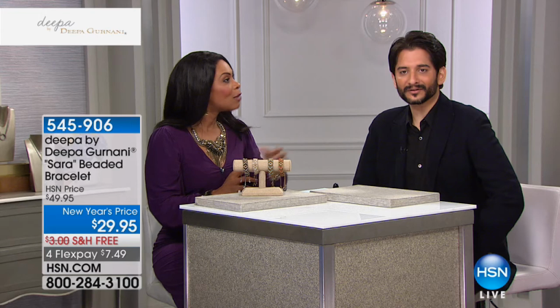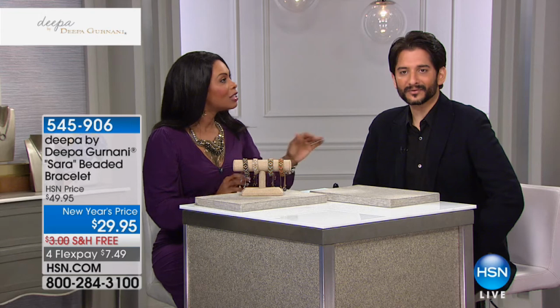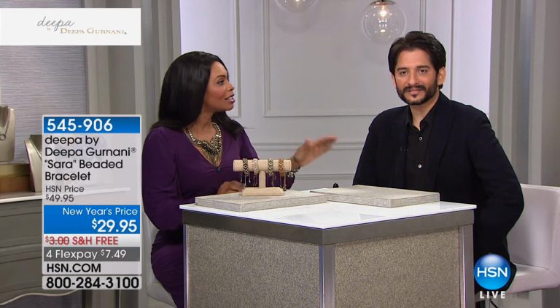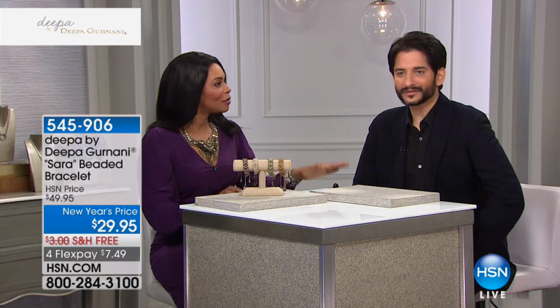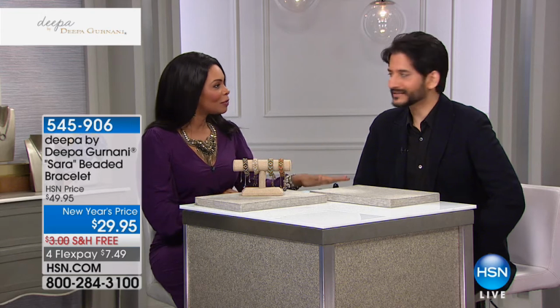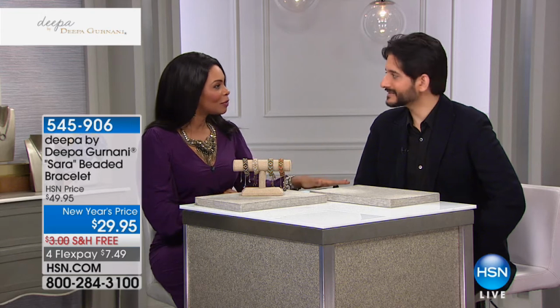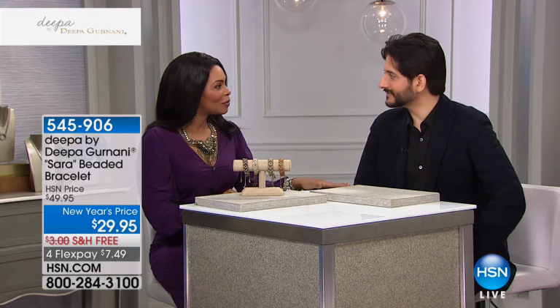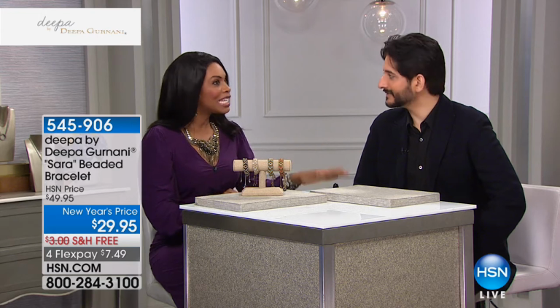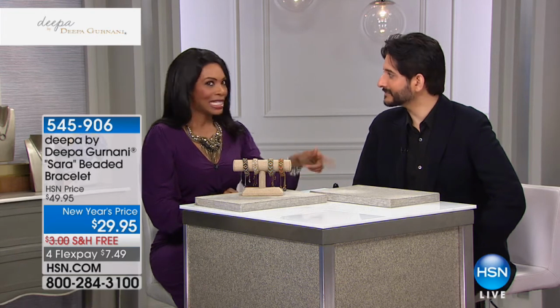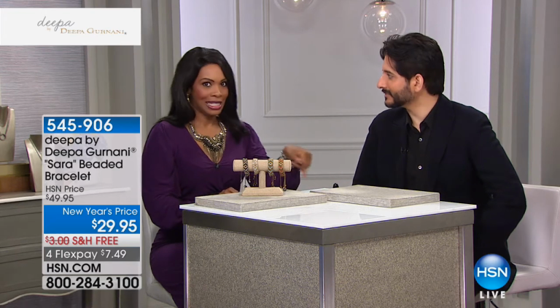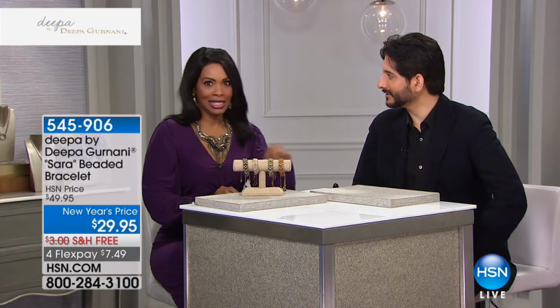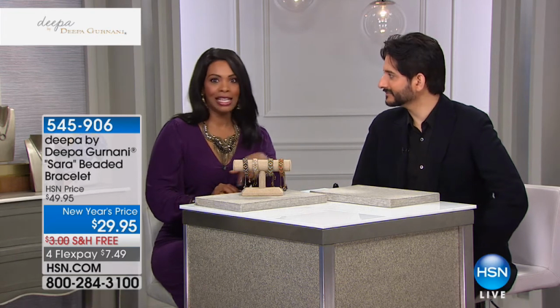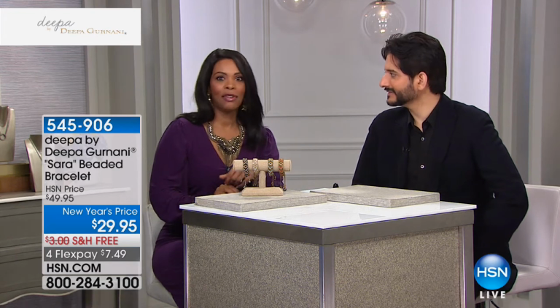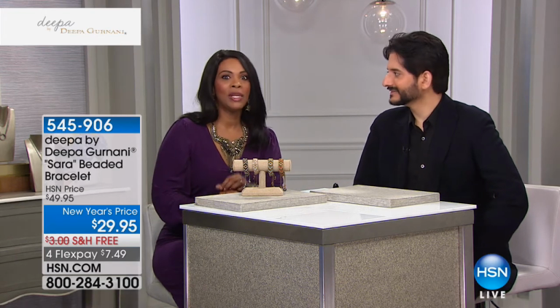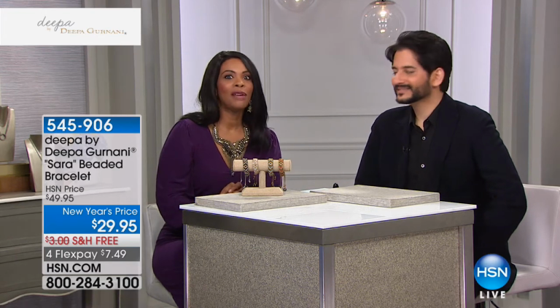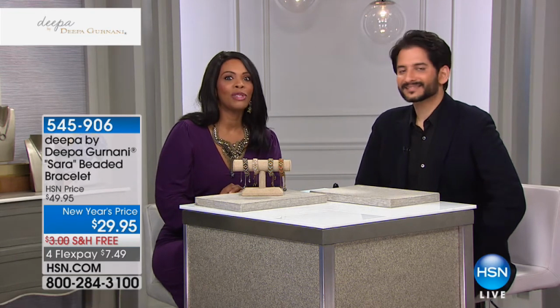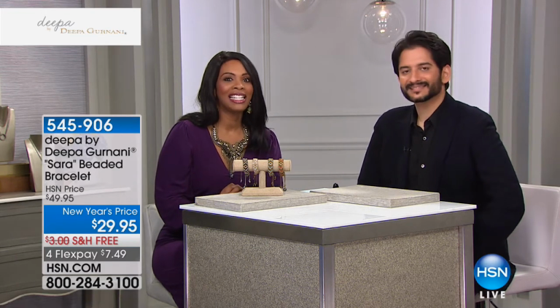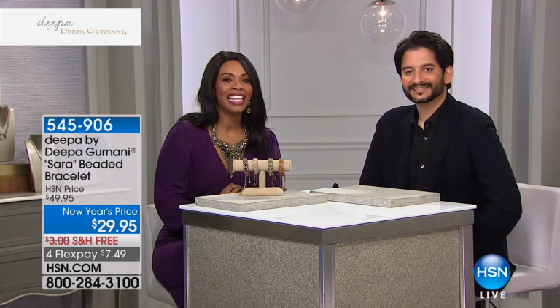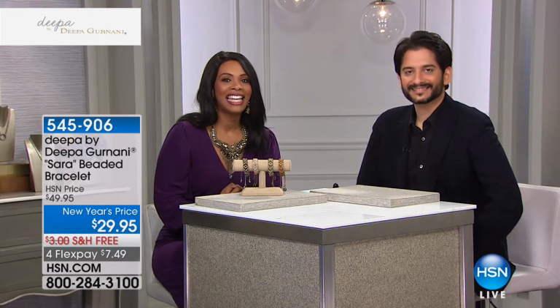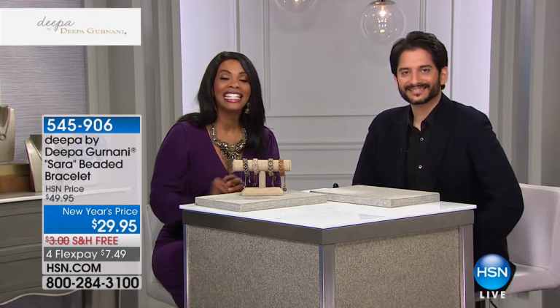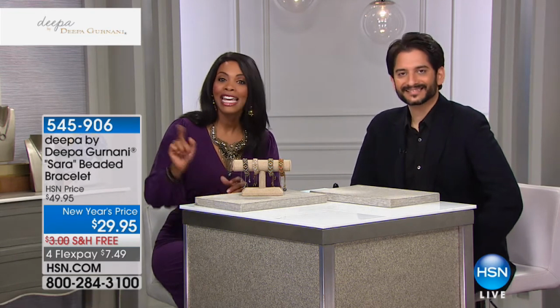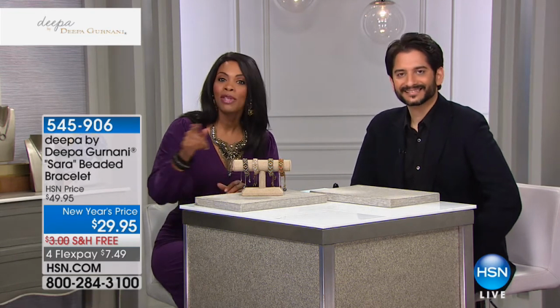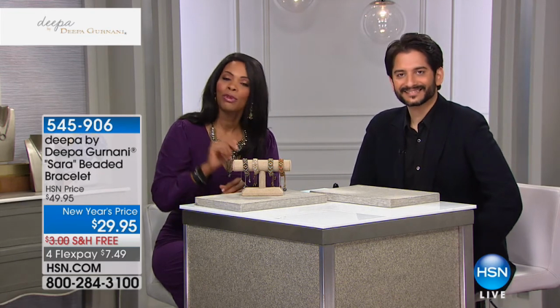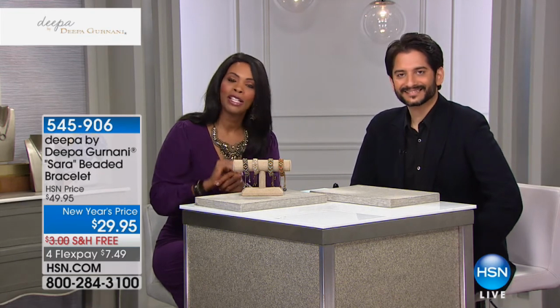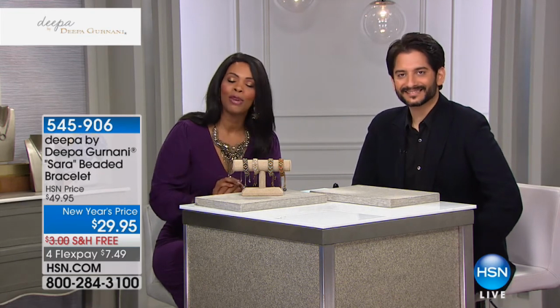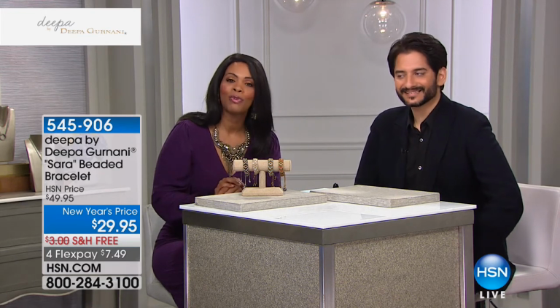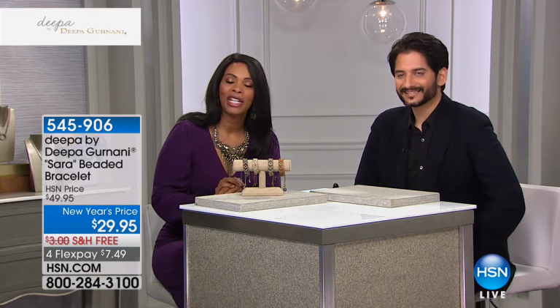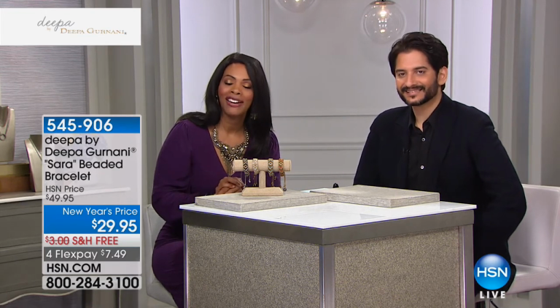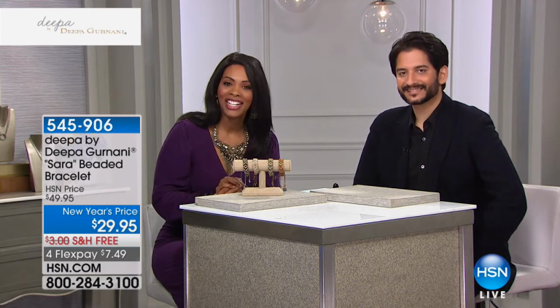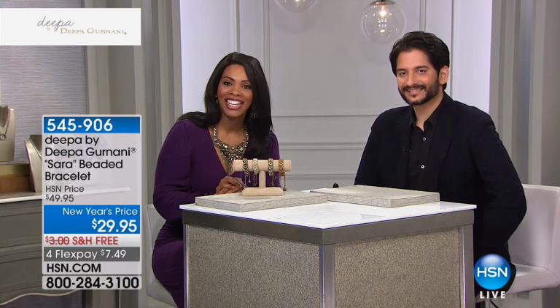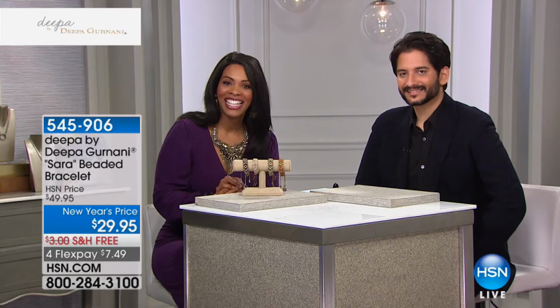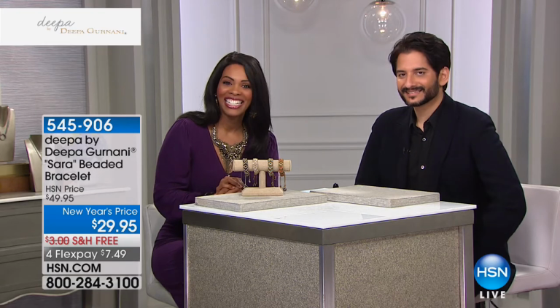I look forward to seeing you guys at 7 p.m. tomorrow. 7 p.m., we'll see you then. Stay with us — we've got so much more here at HSN.